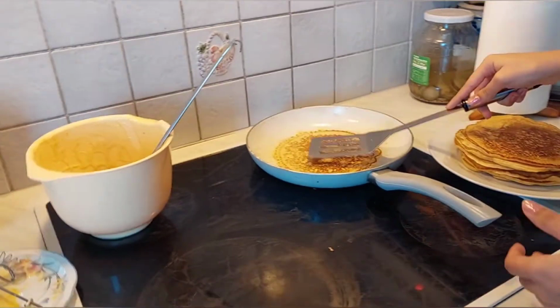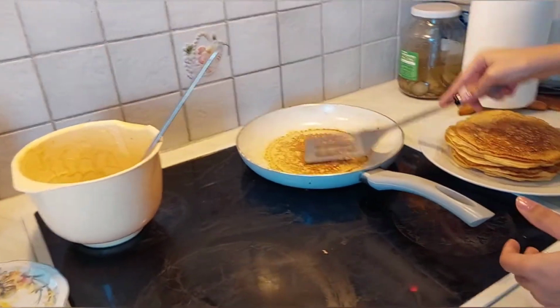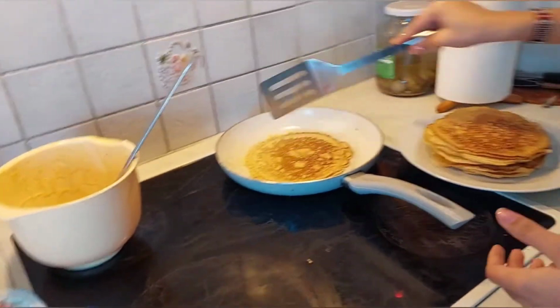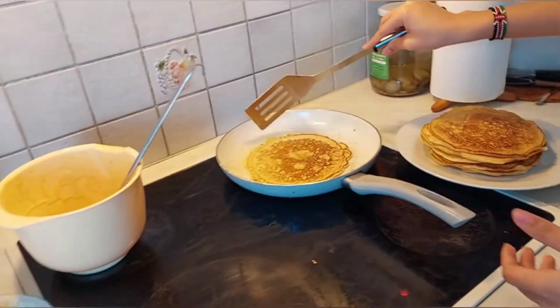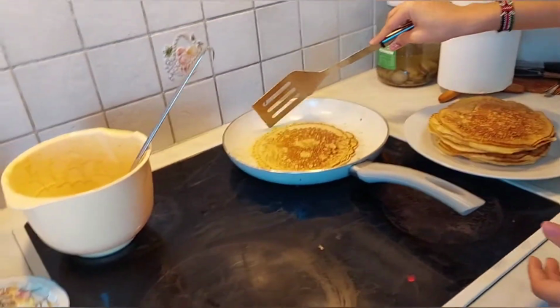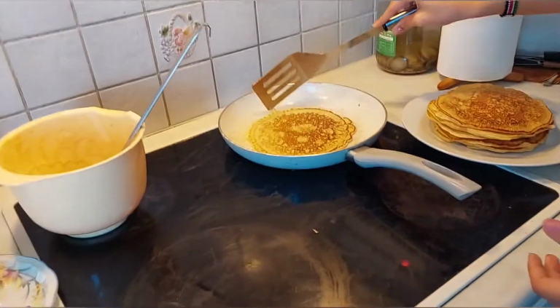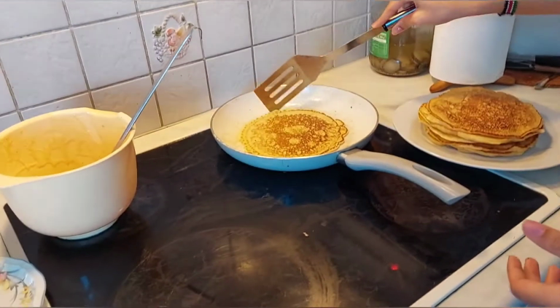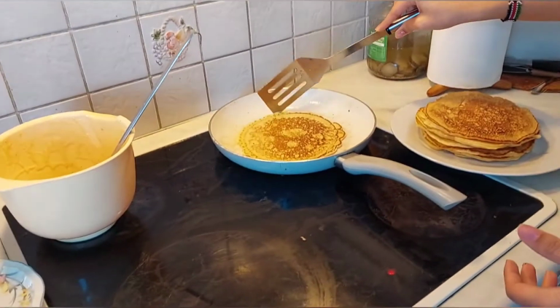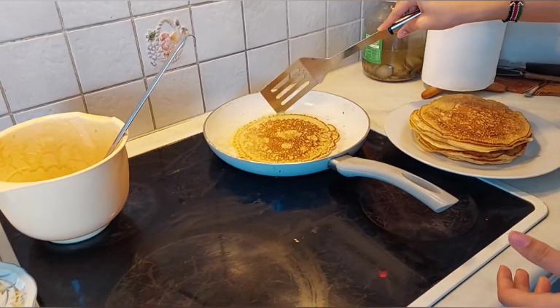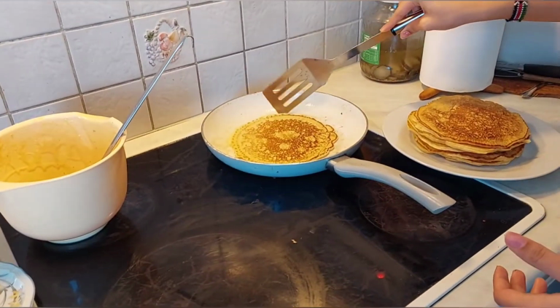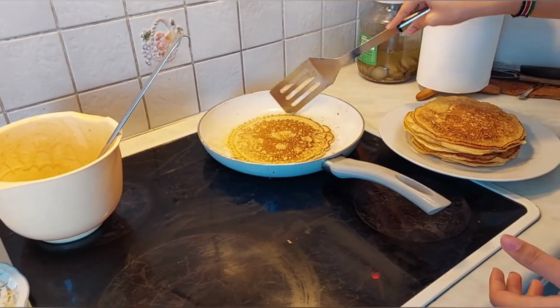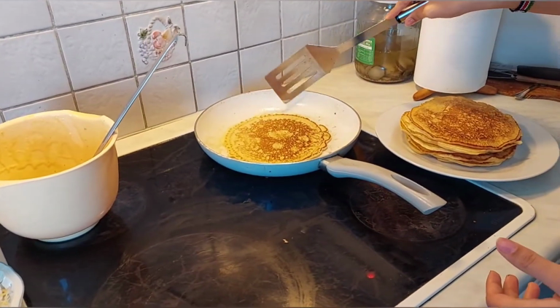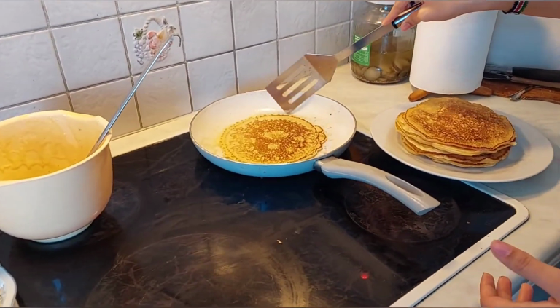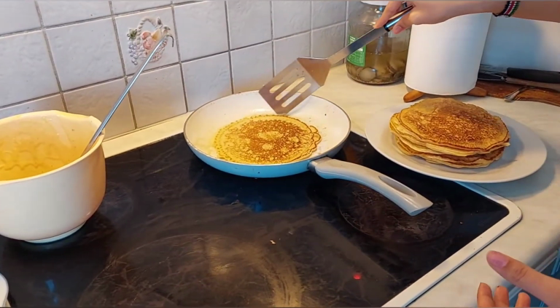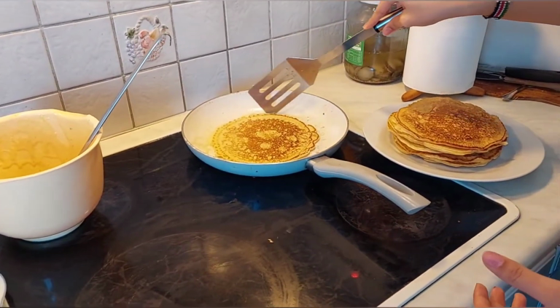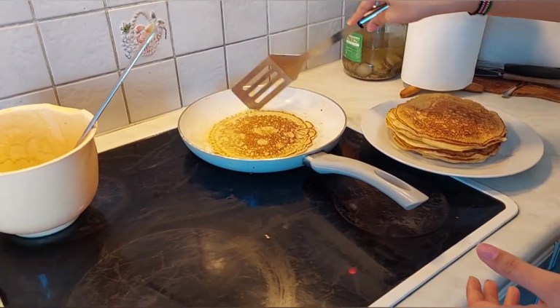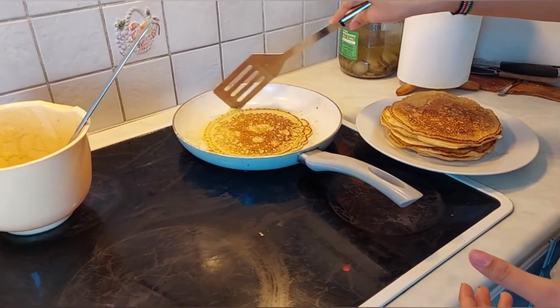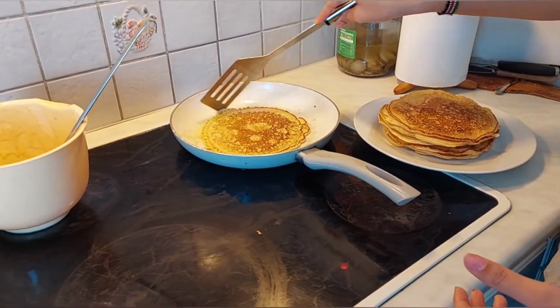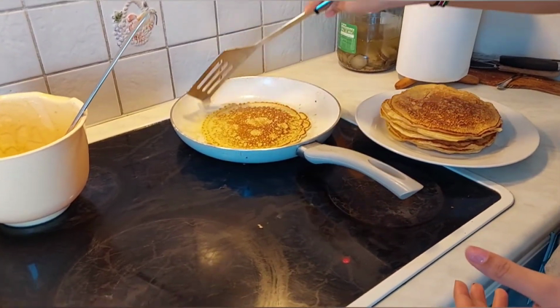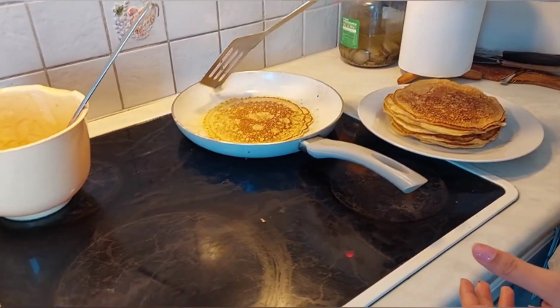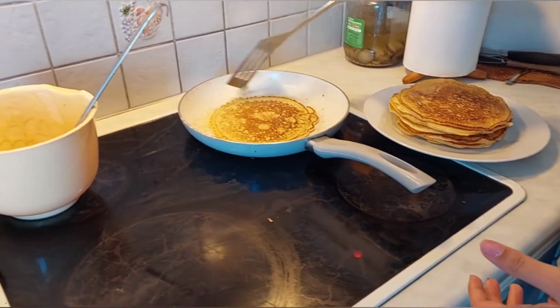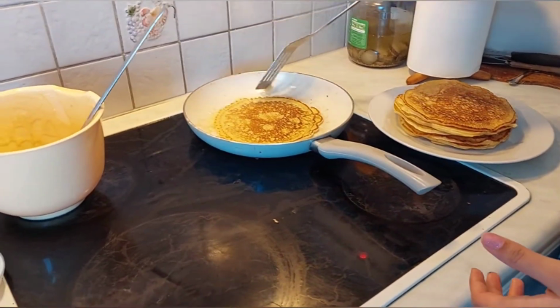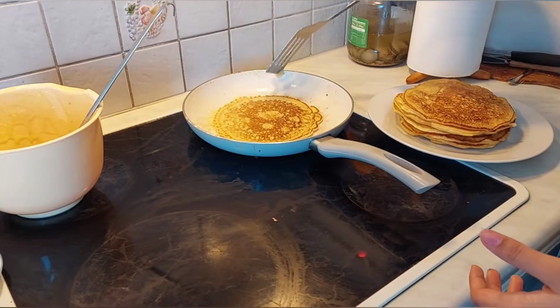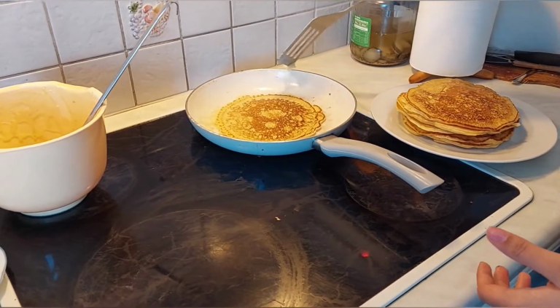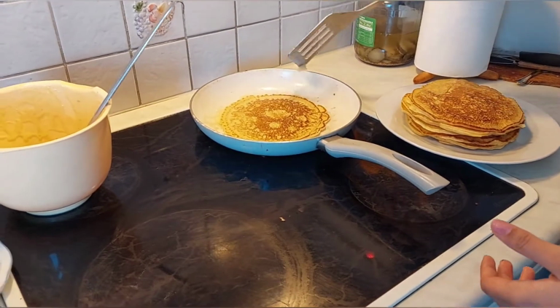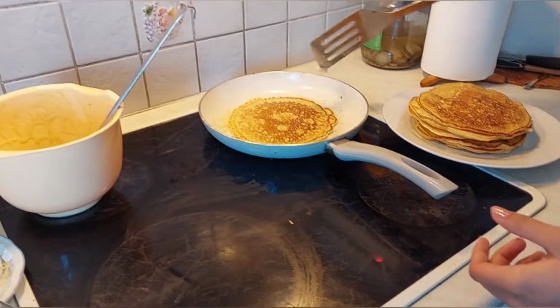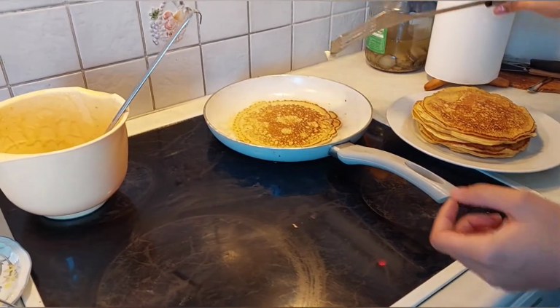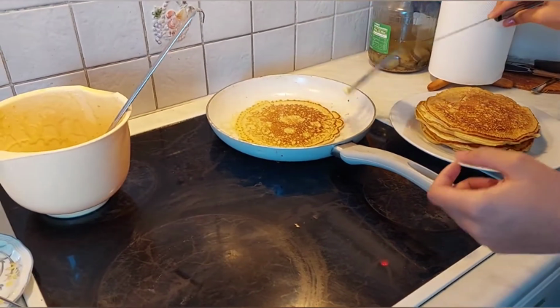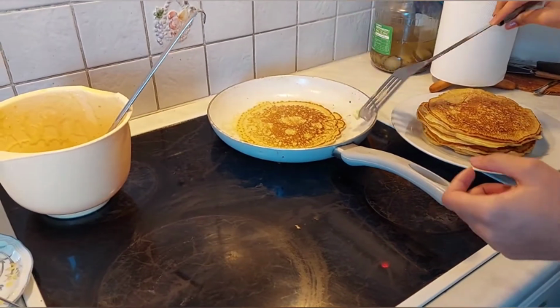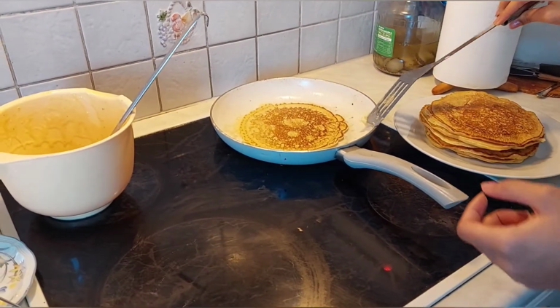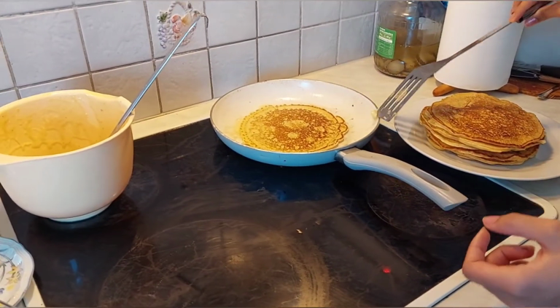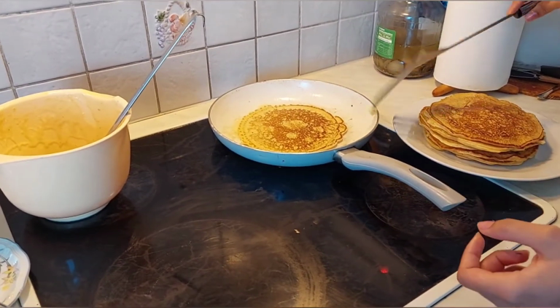So we are cooking them already — looking good and beautiful!